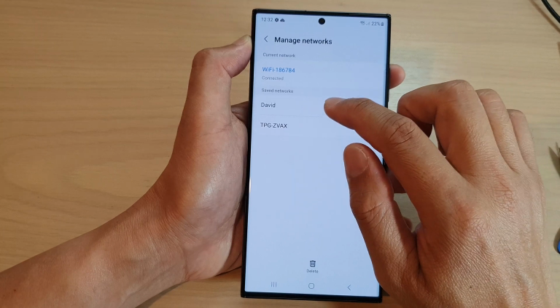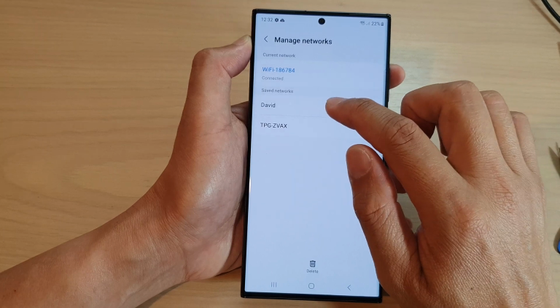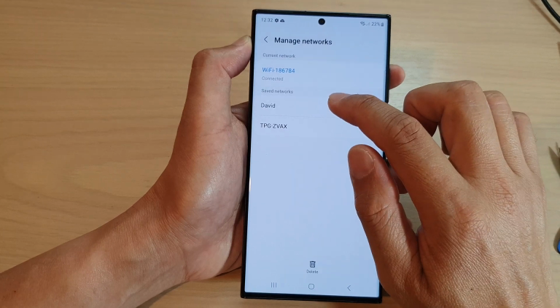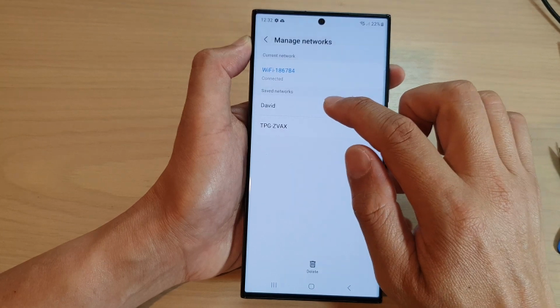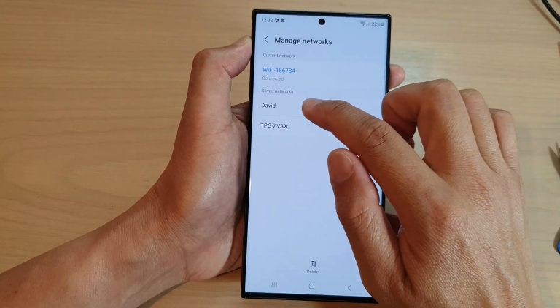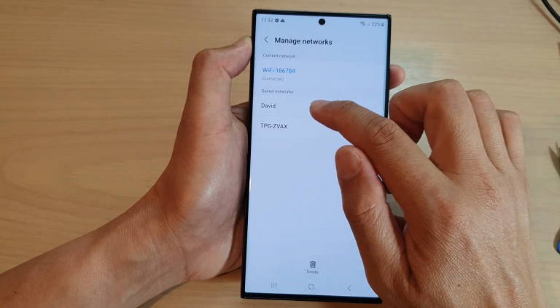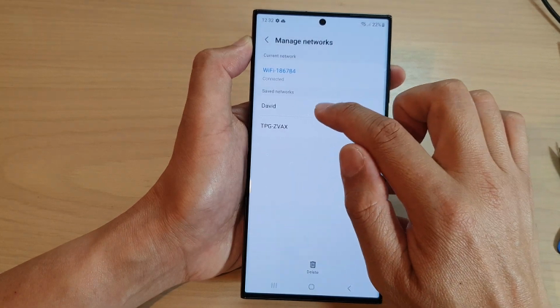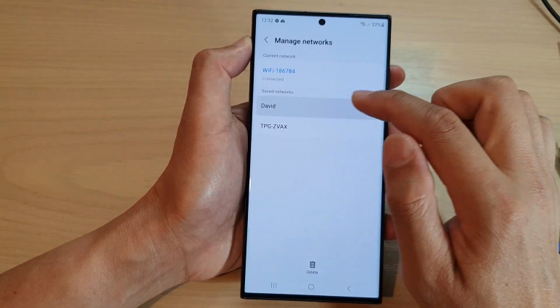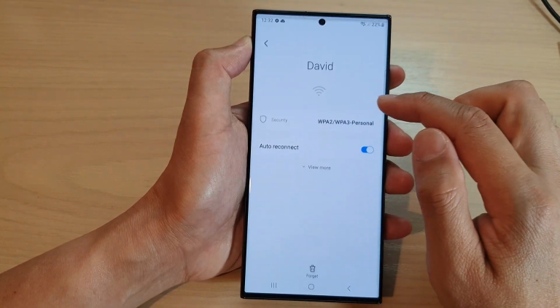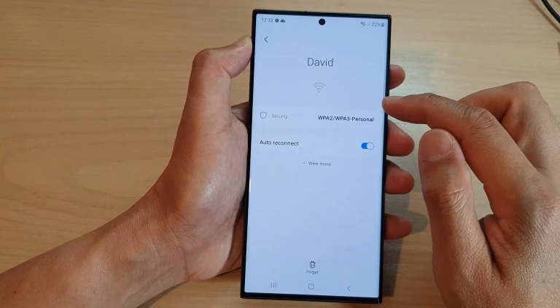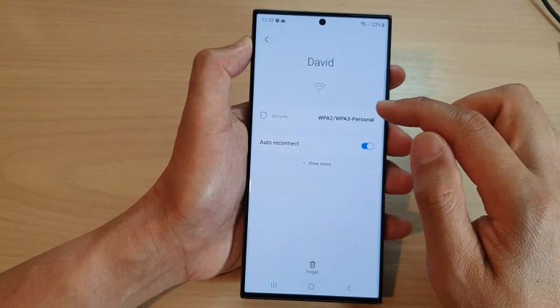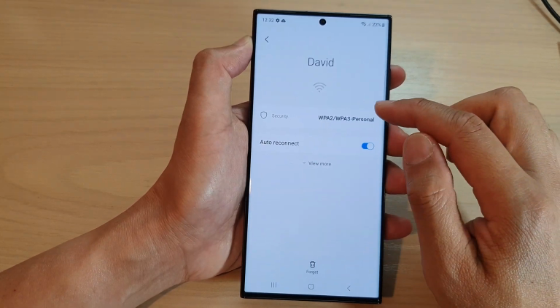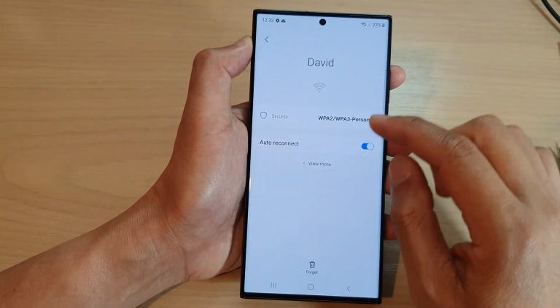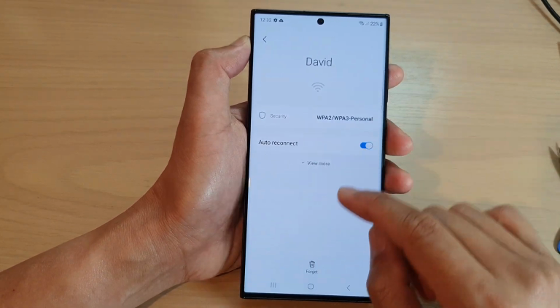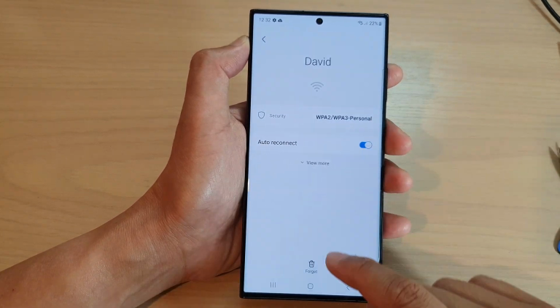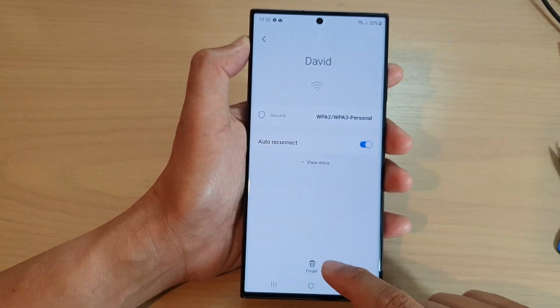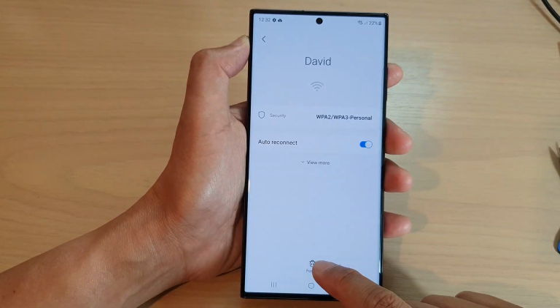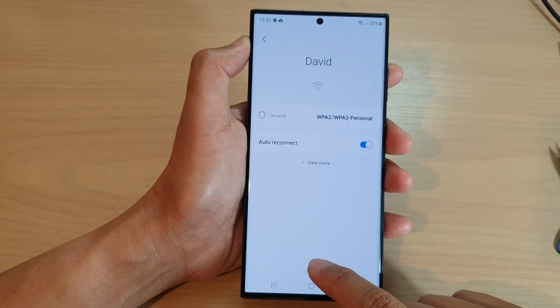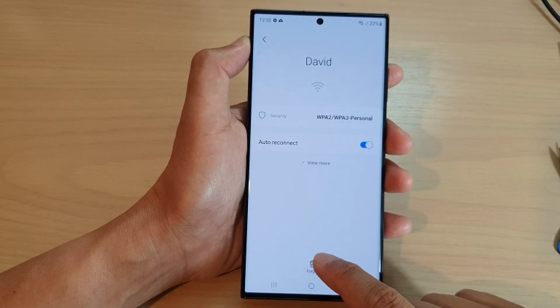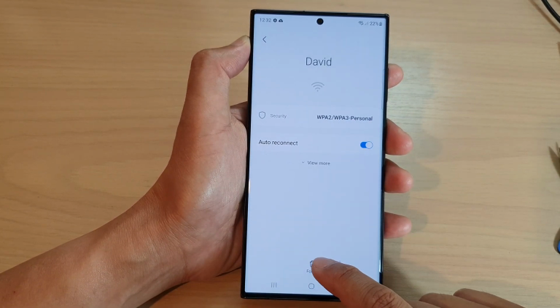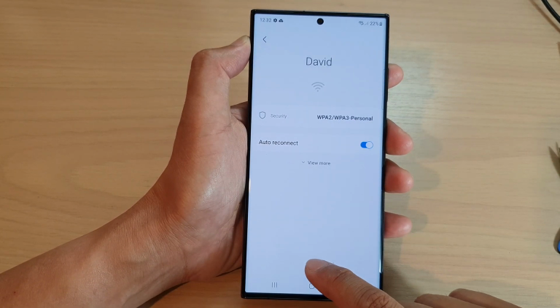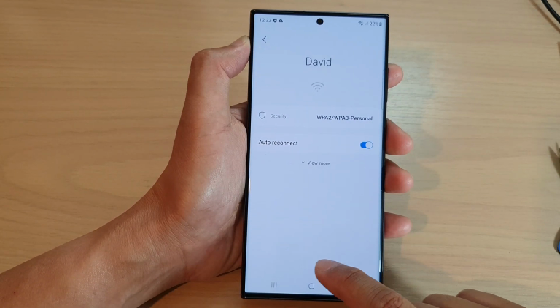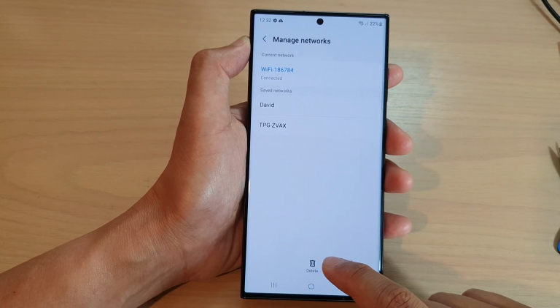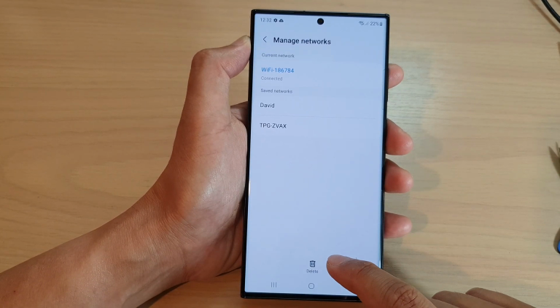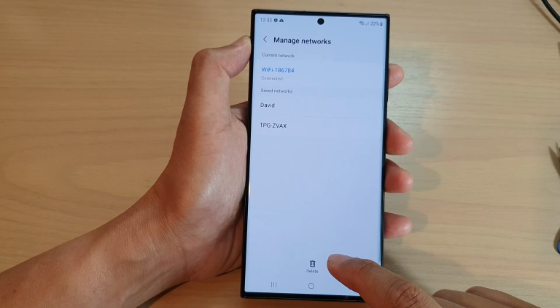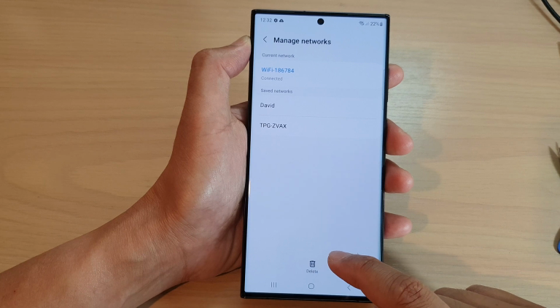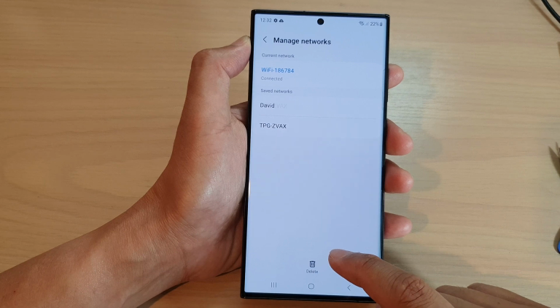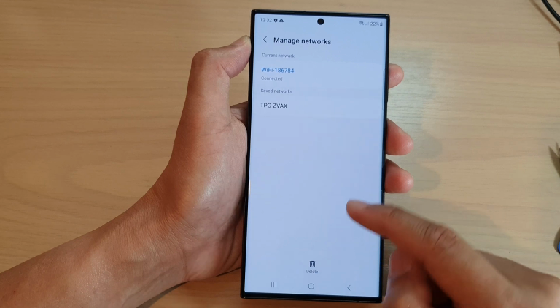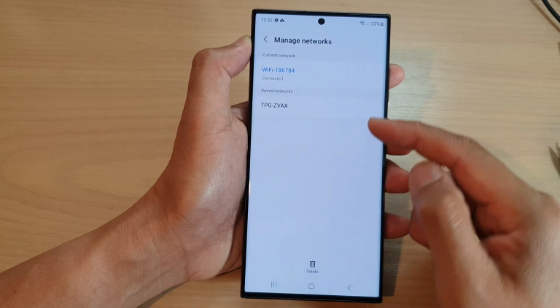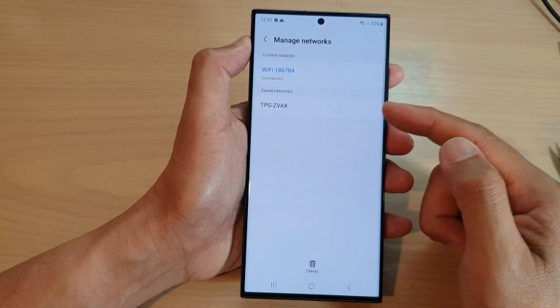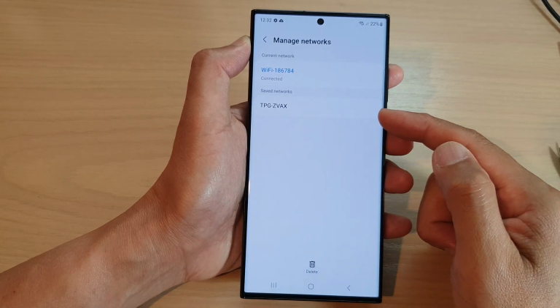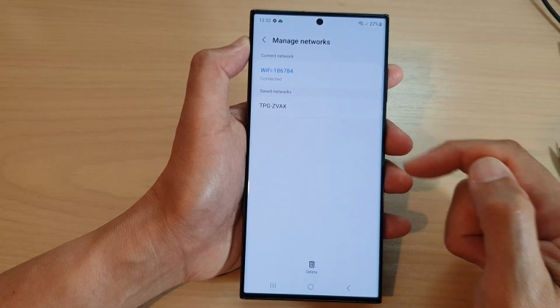You can also tap on the network and then tap on the forget button at the bottom to forget the network.